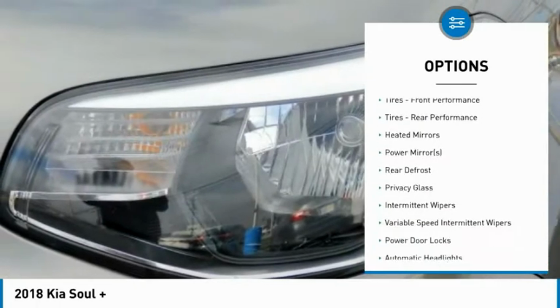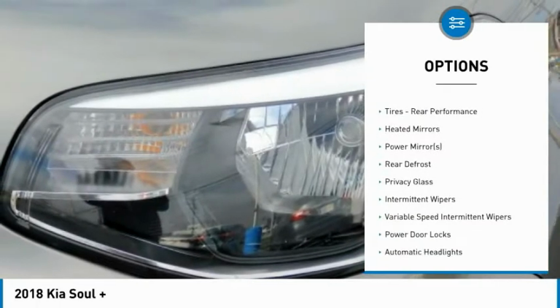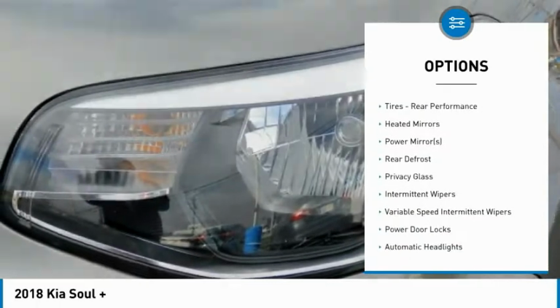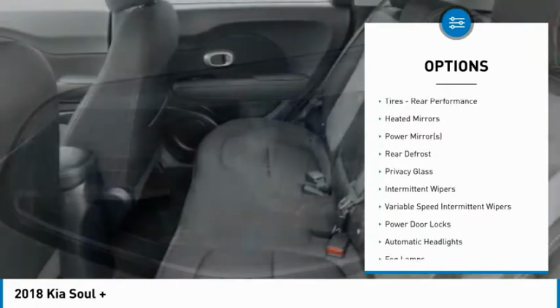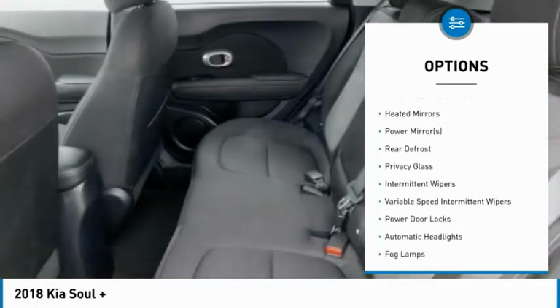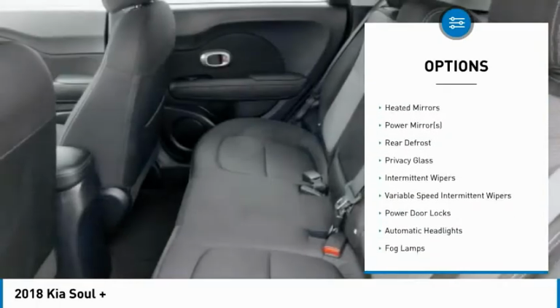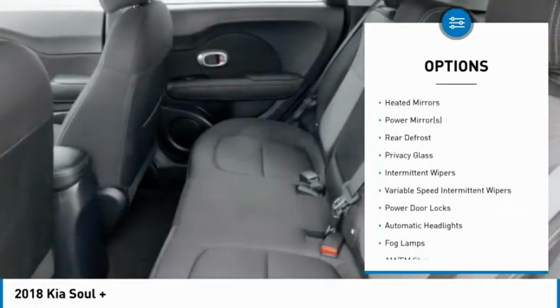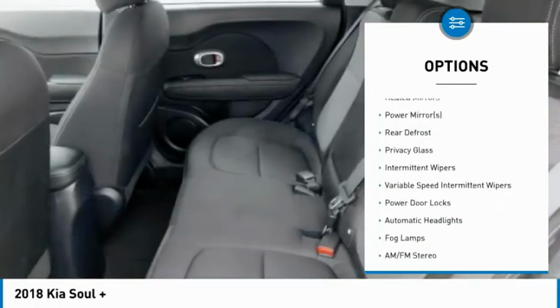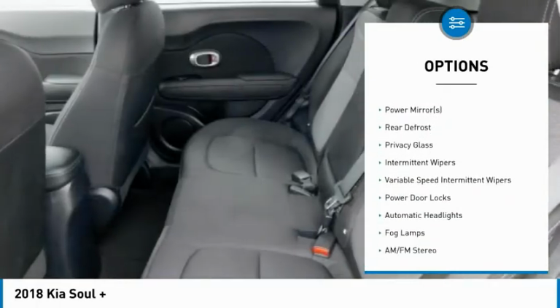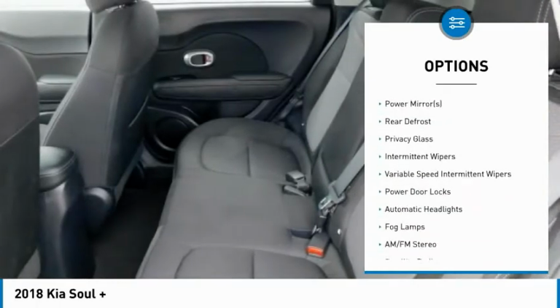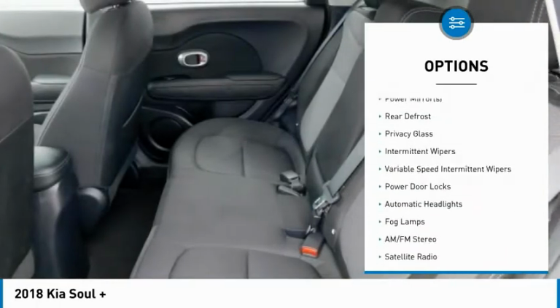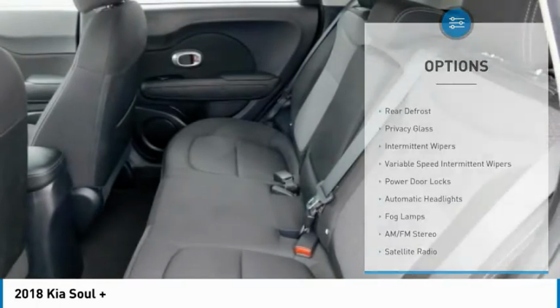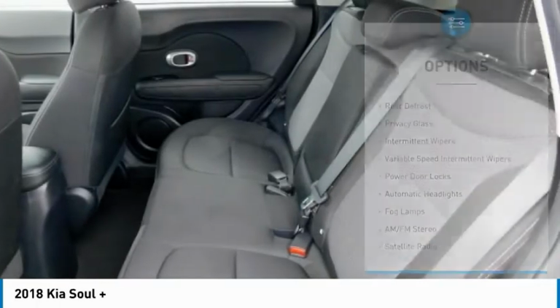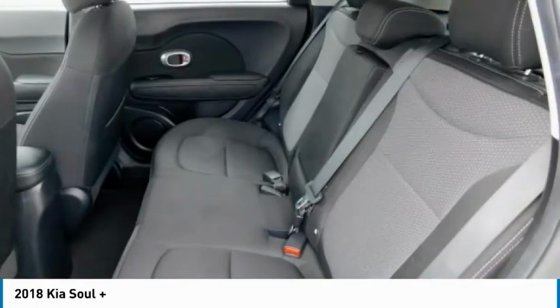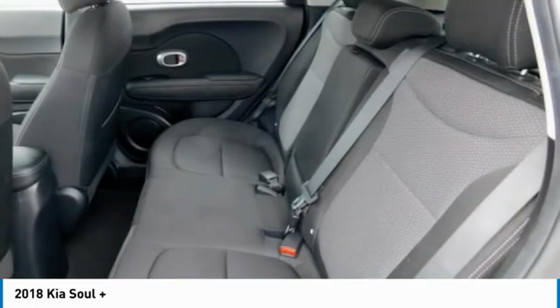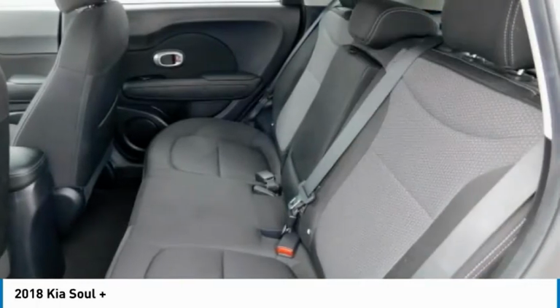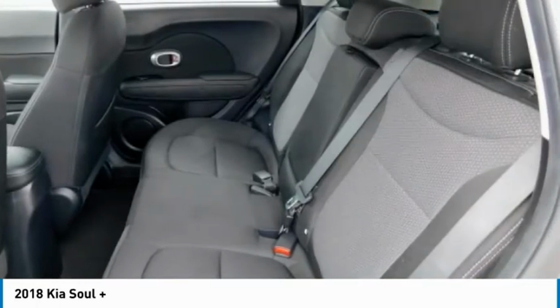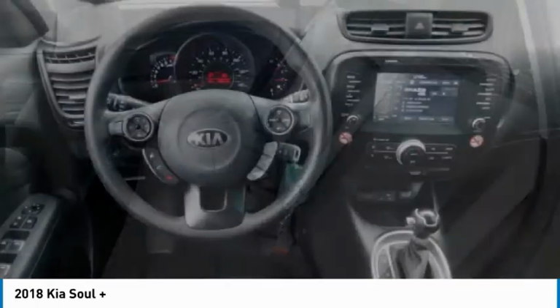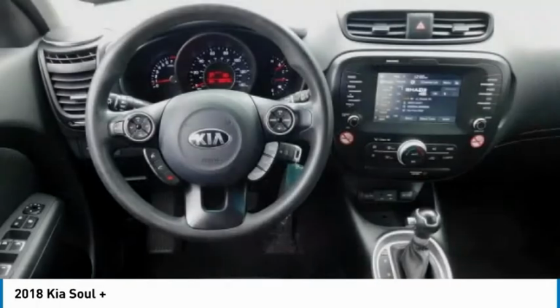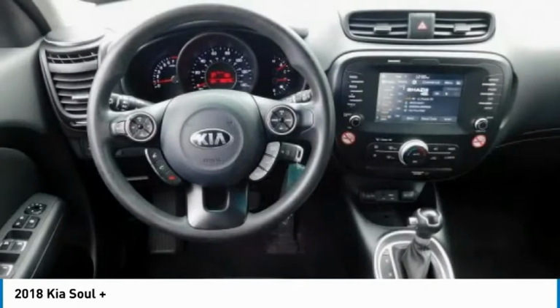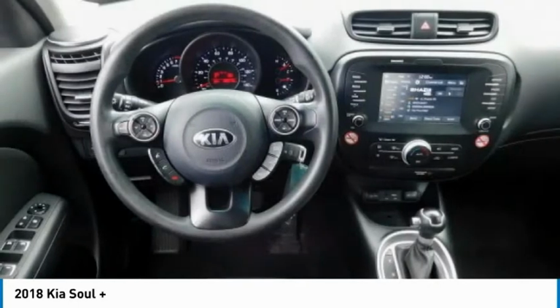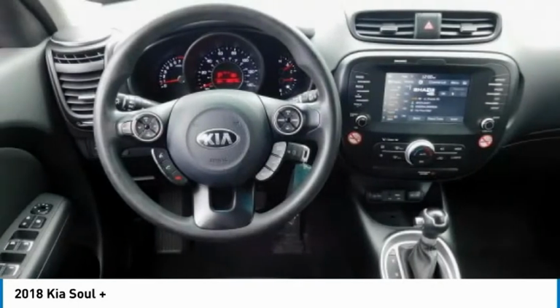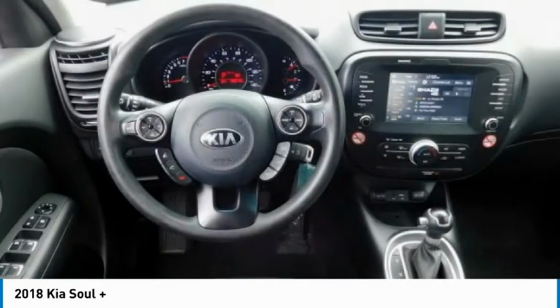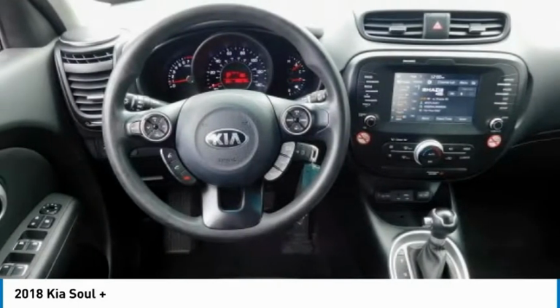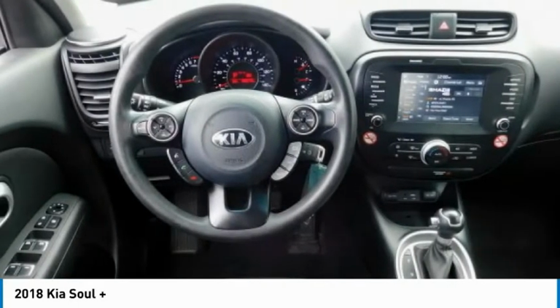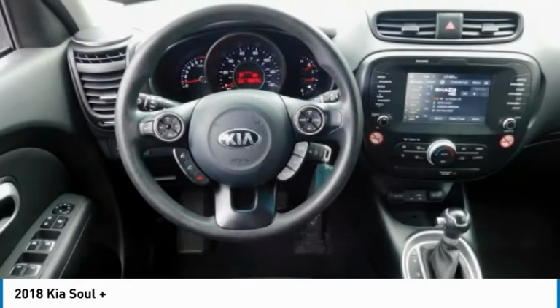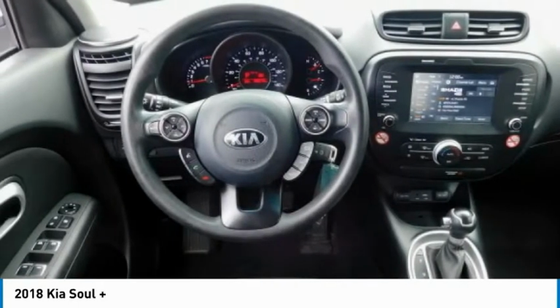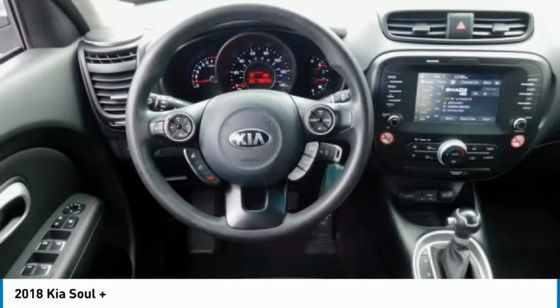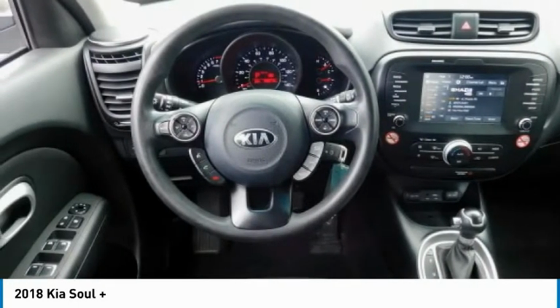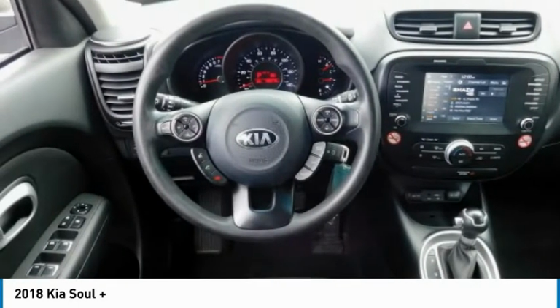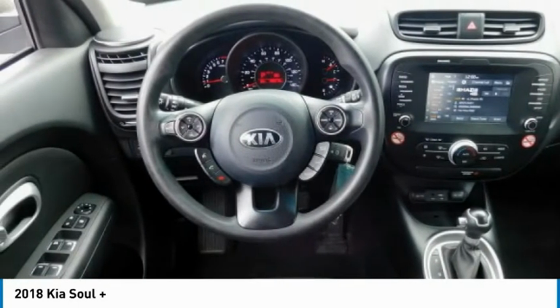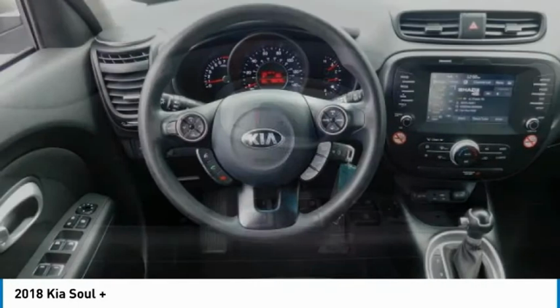steering wheel audio controls, Bluetooth, driver airbag, adjustable steering wheel, power steering.